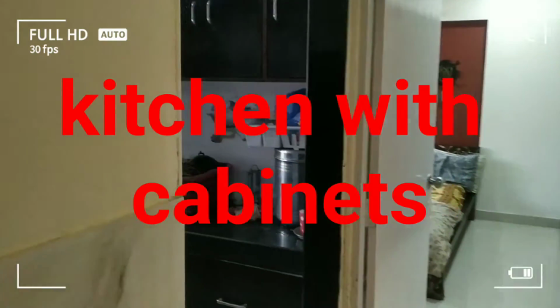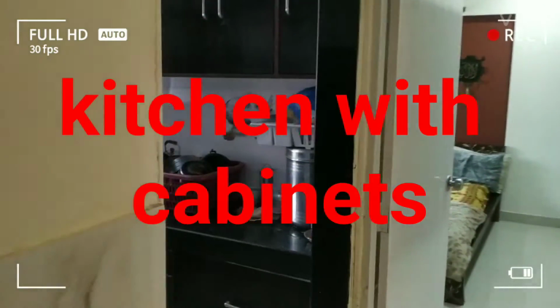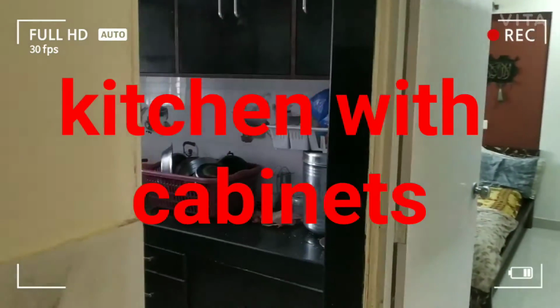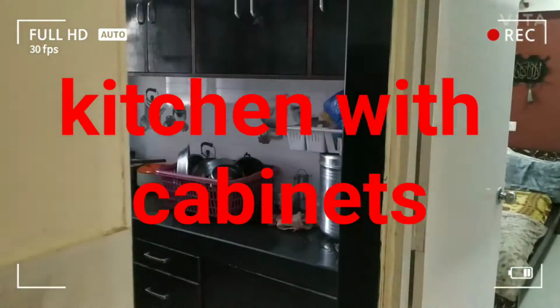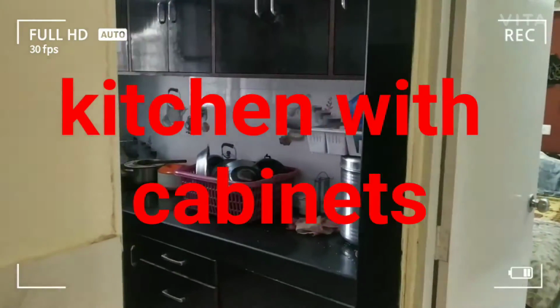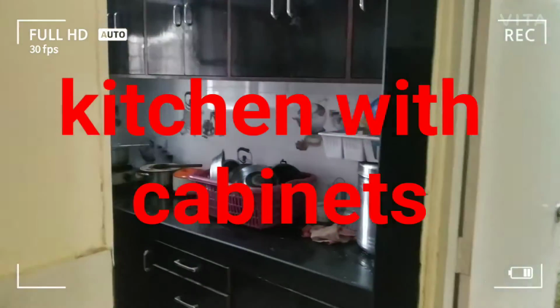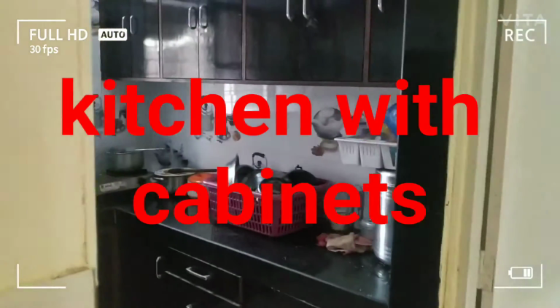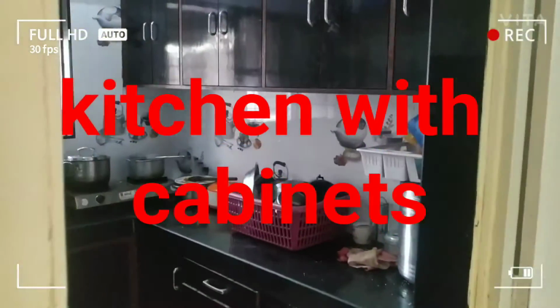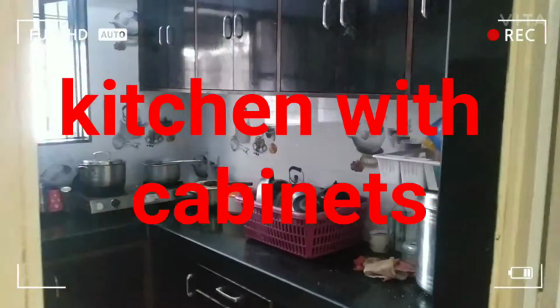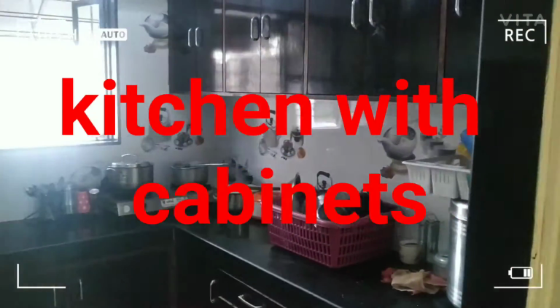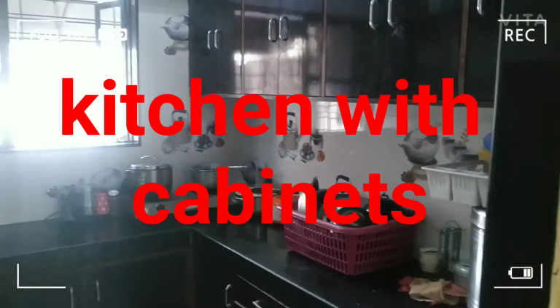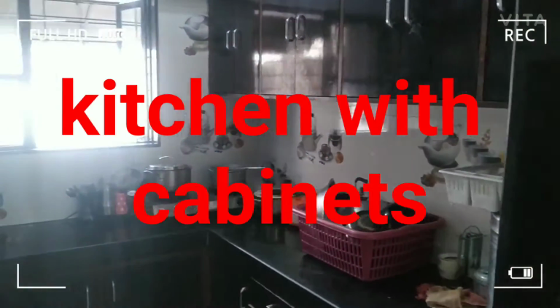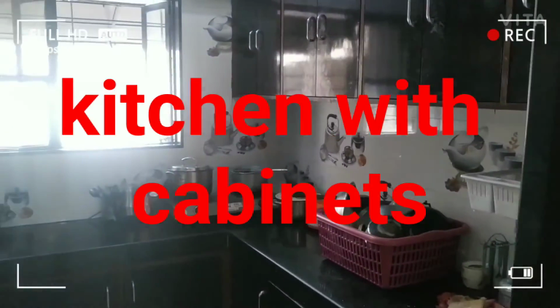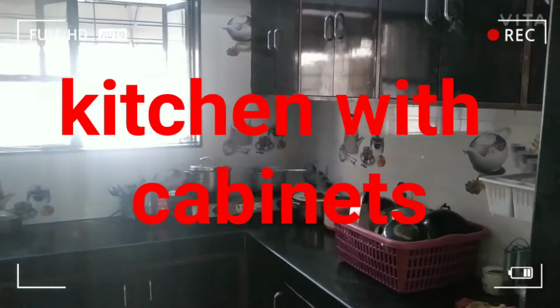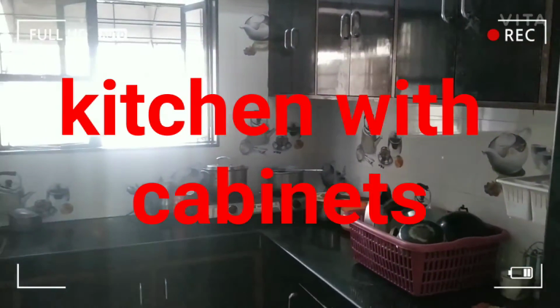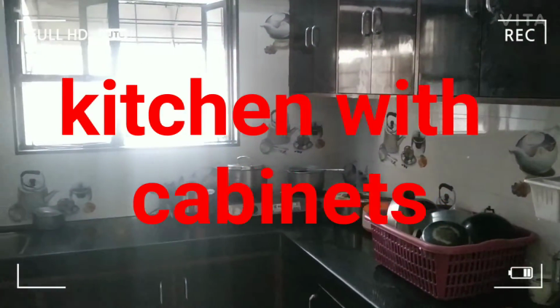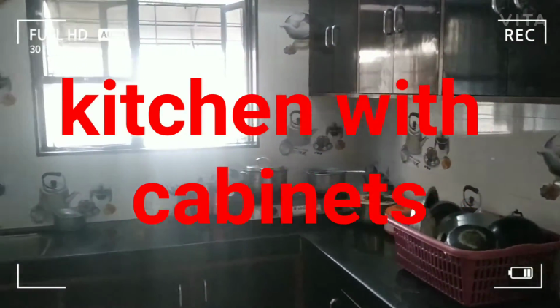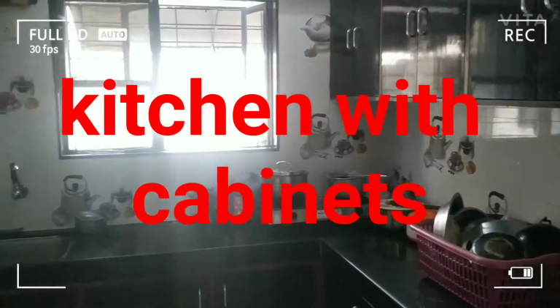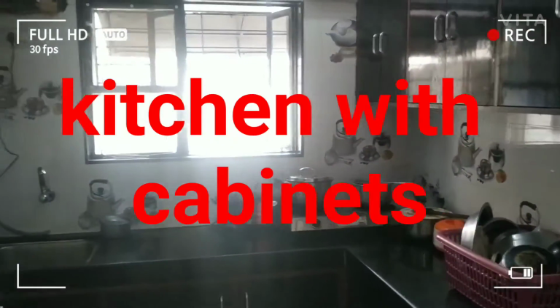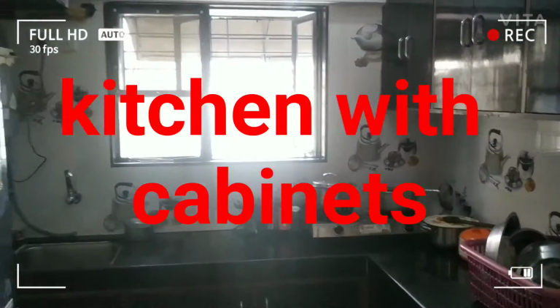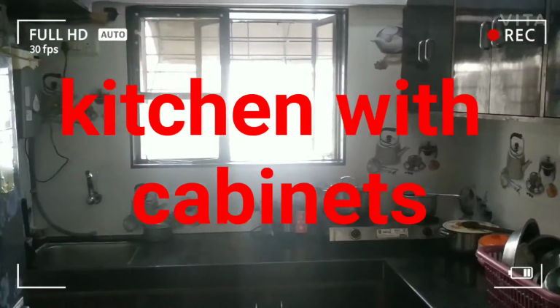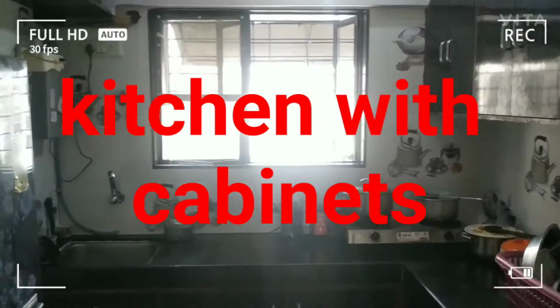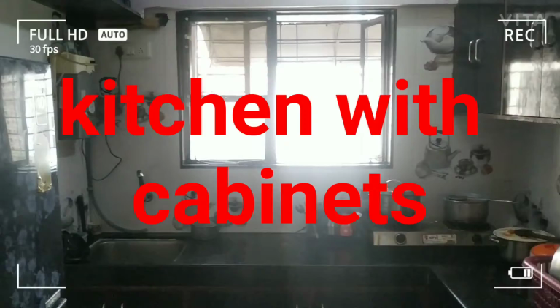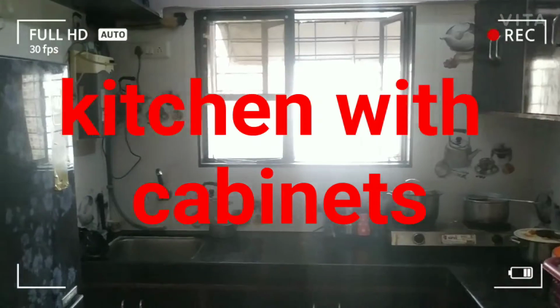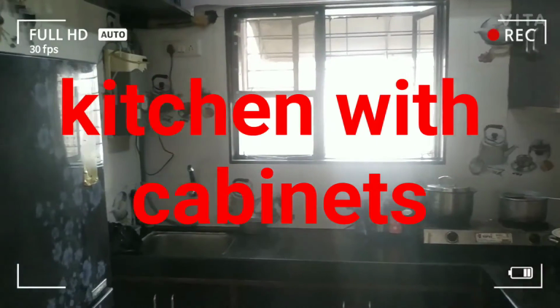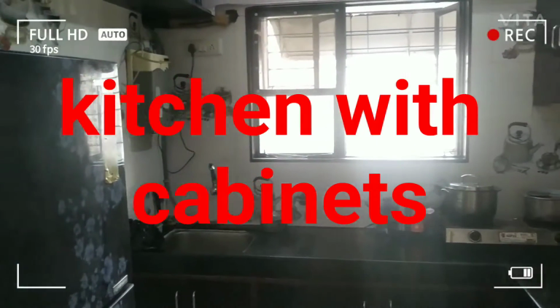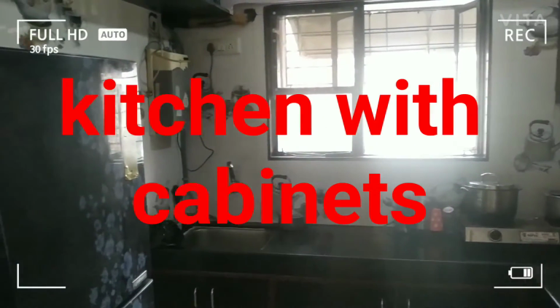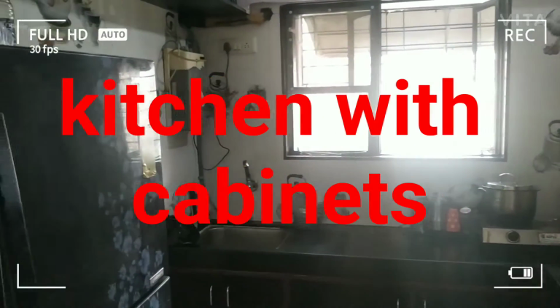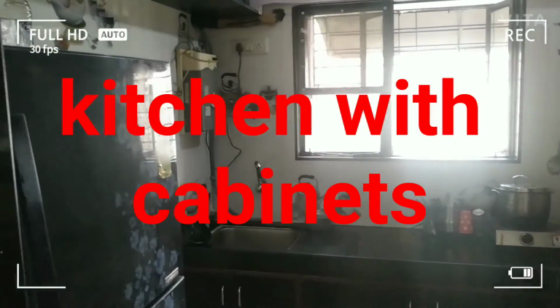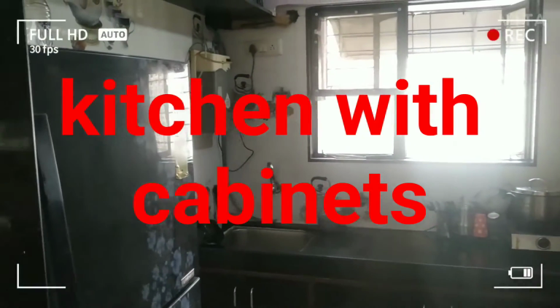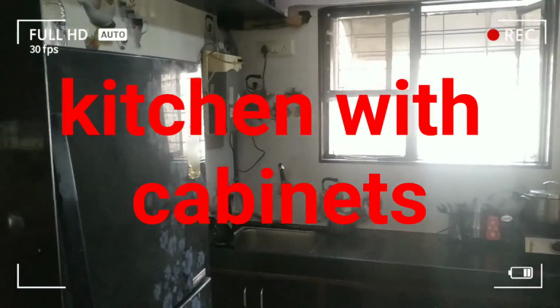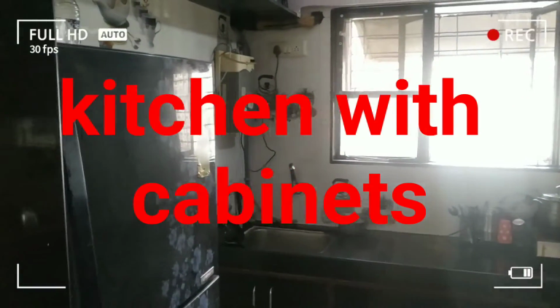This is the kitchen, fully furnished flat with fridge and everything.